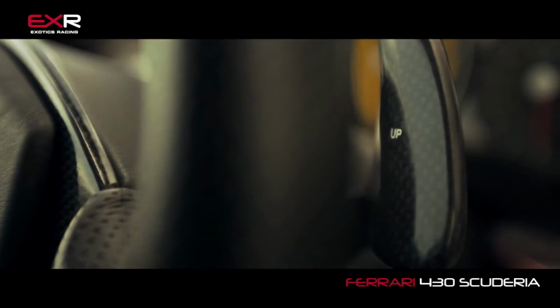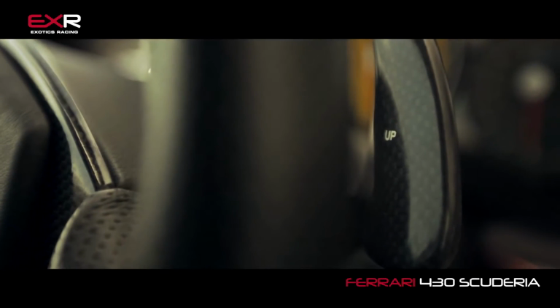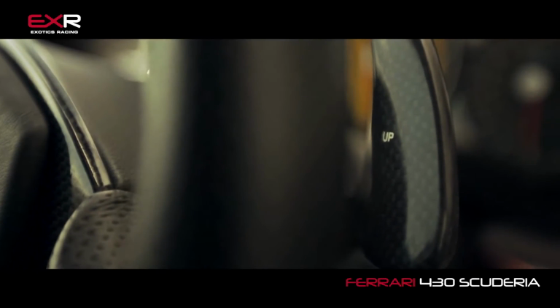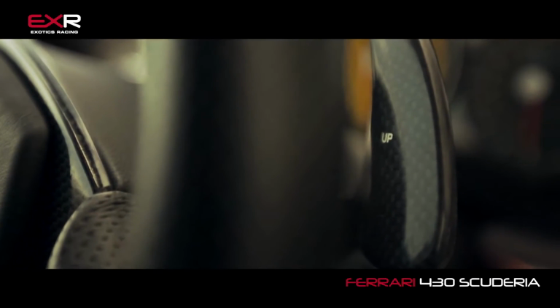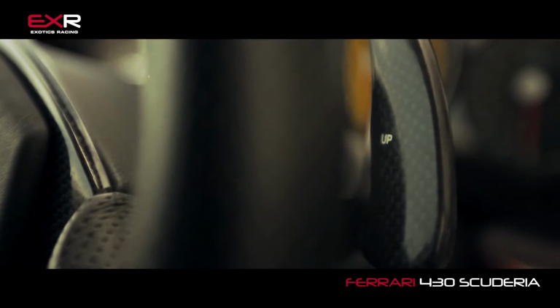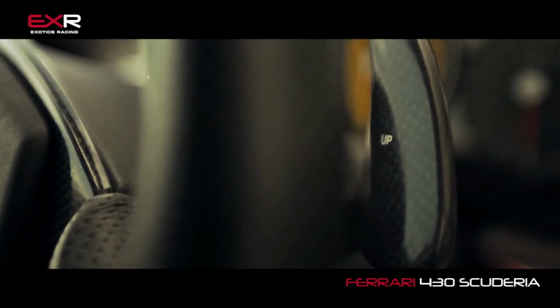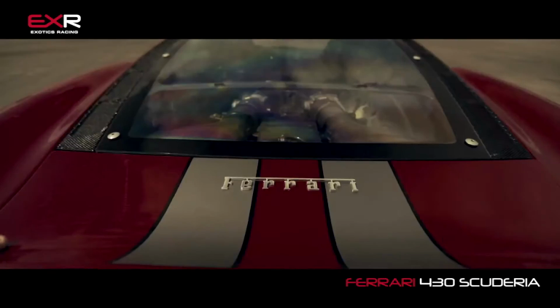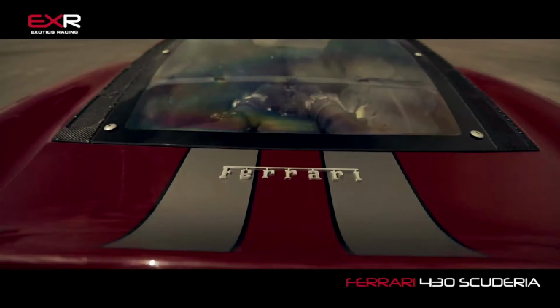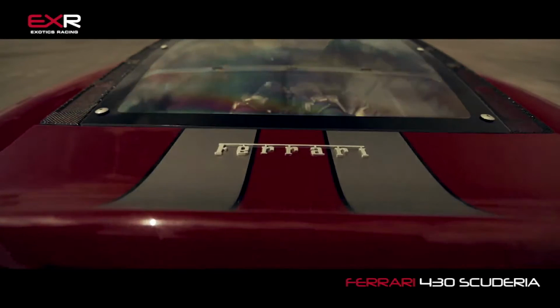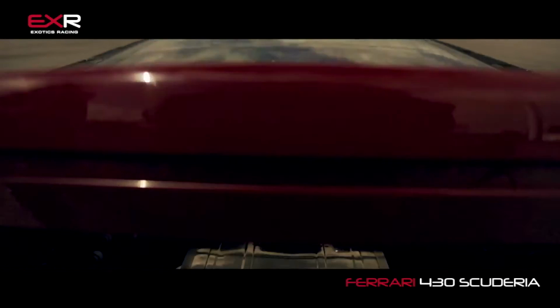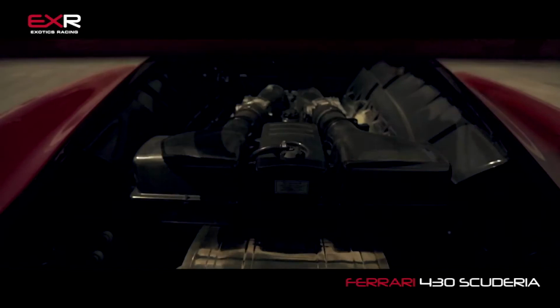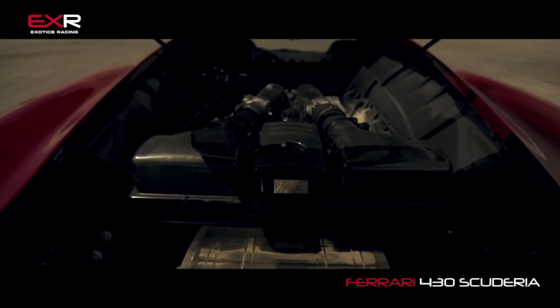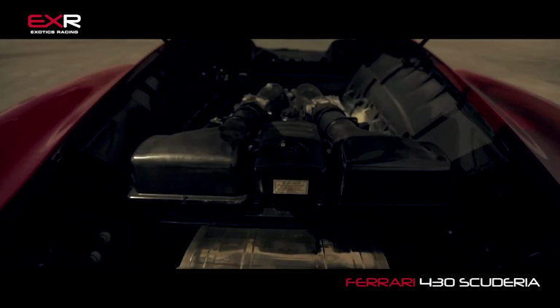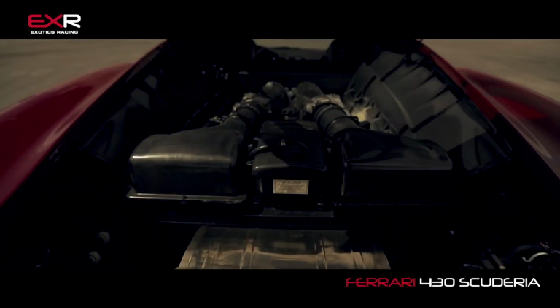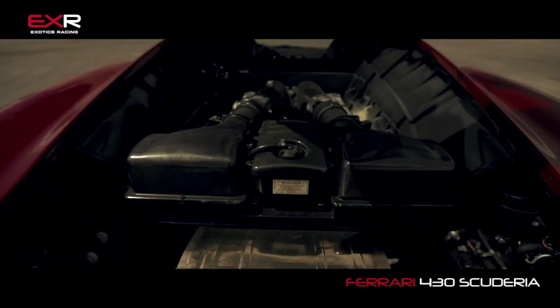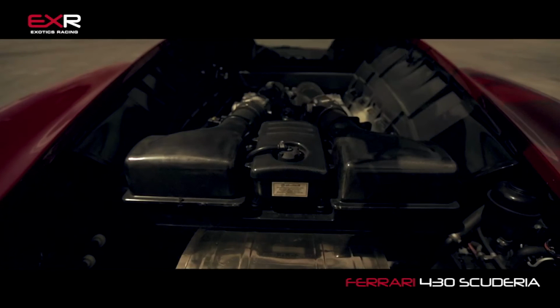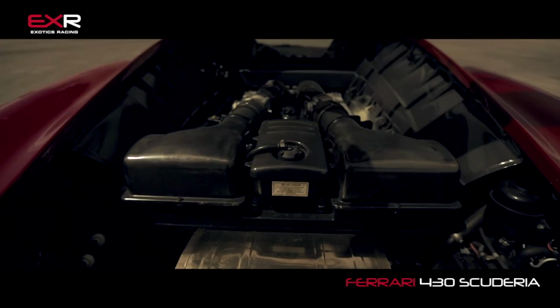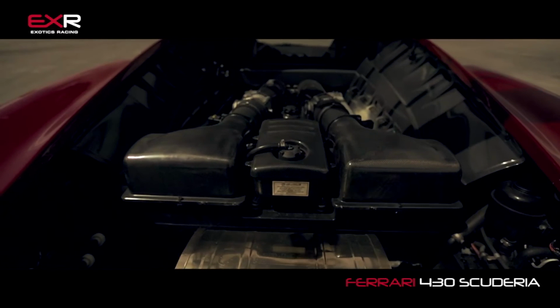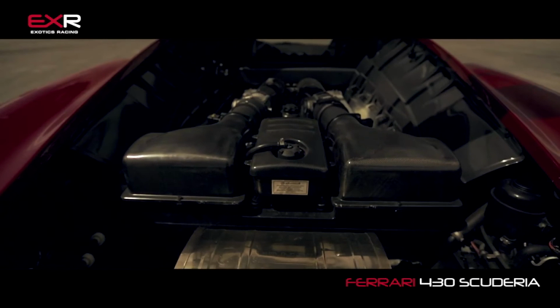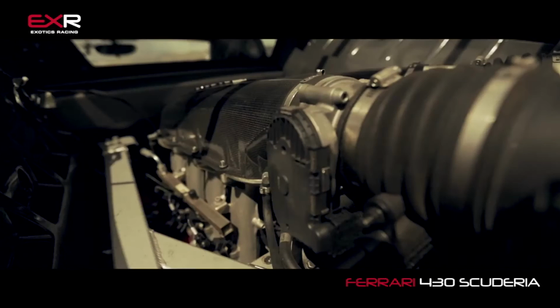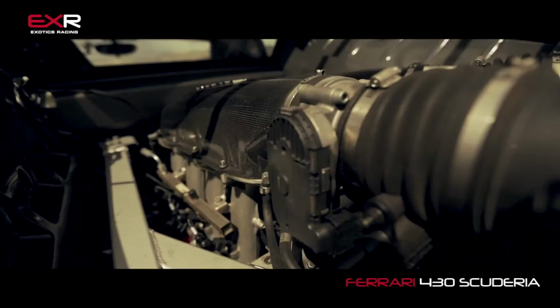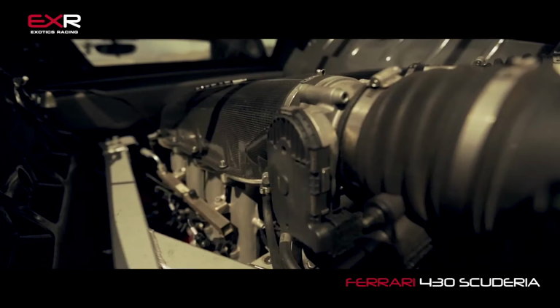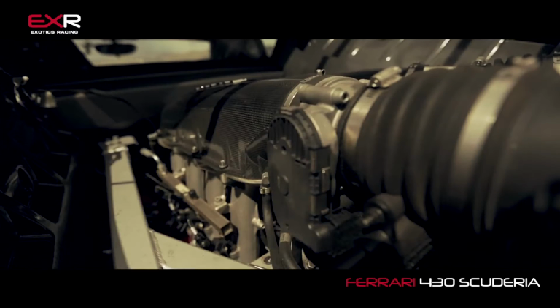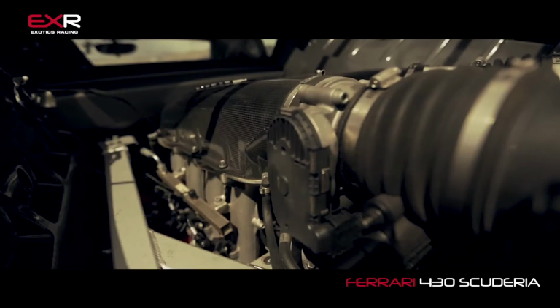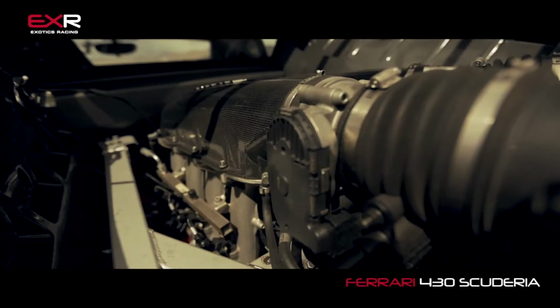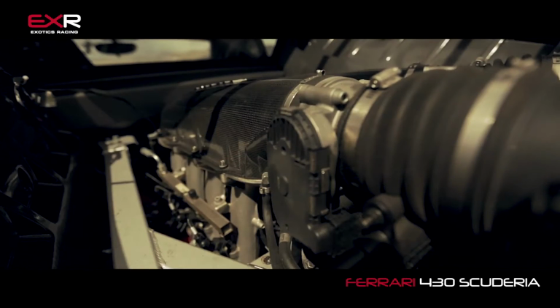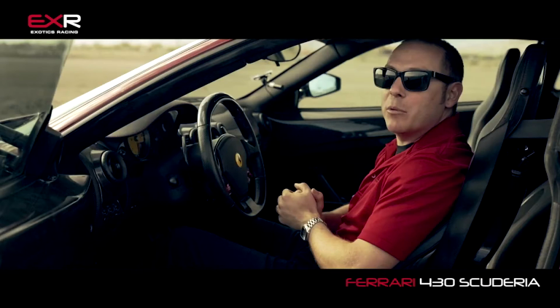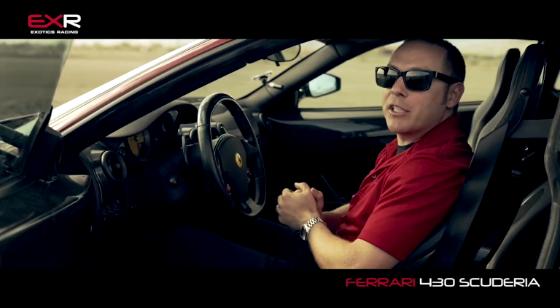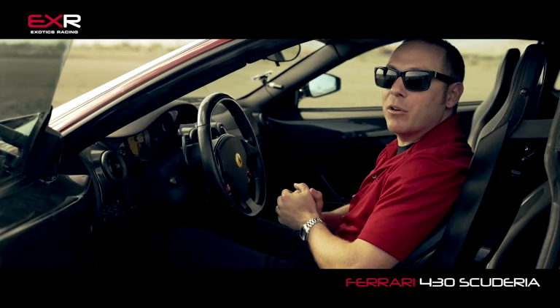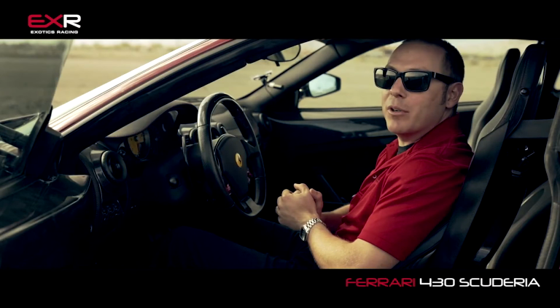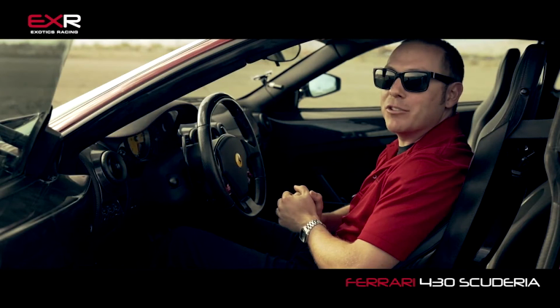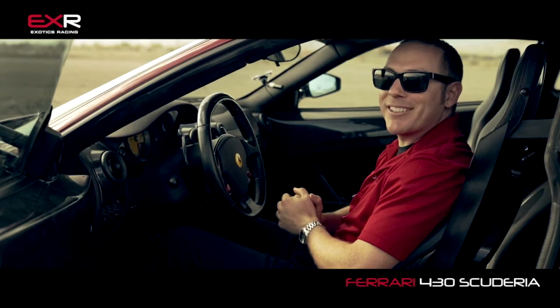It's very bare bones. They stripped a lot of weight out of this thing. It is a purebred track car, so let's take it out there and see what it can do on the racetrack.